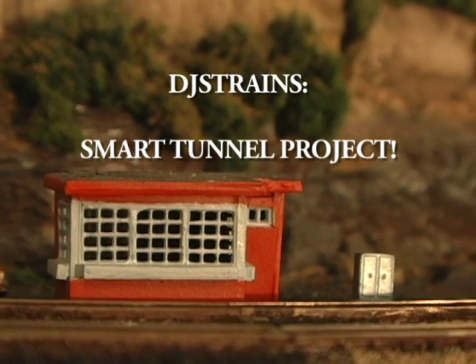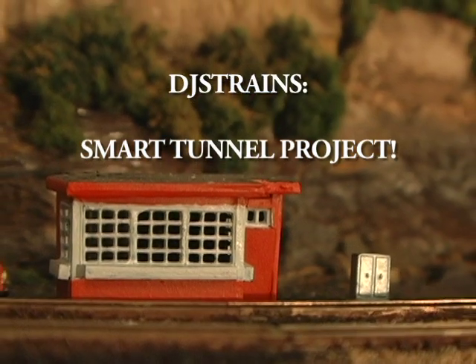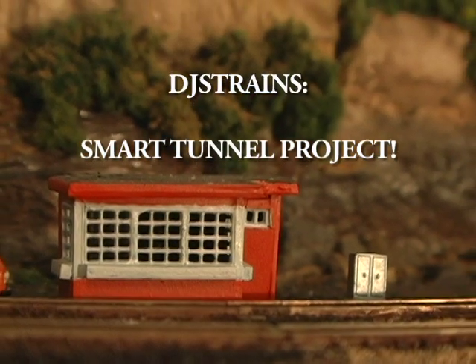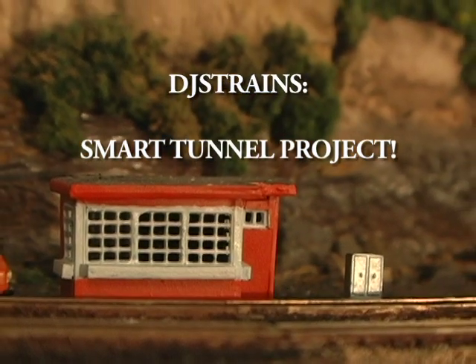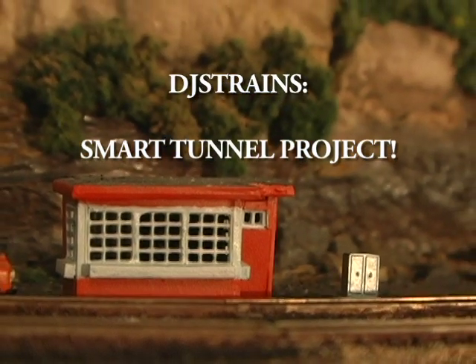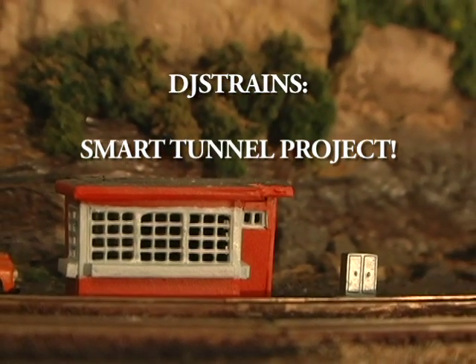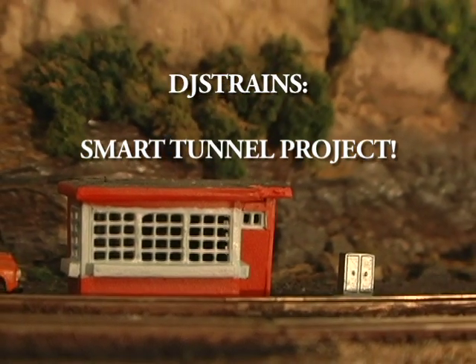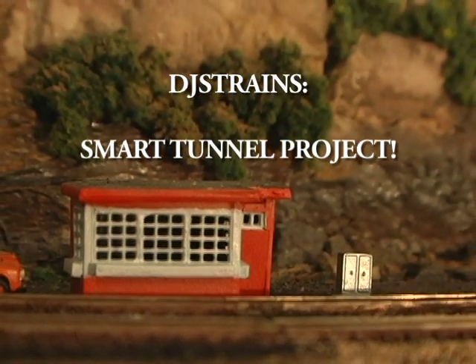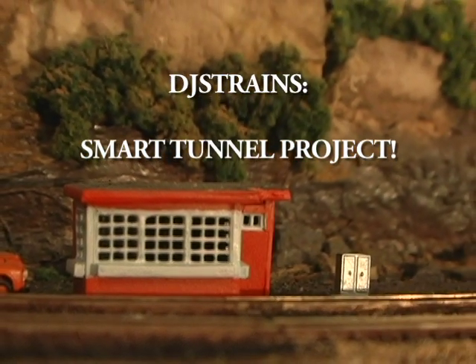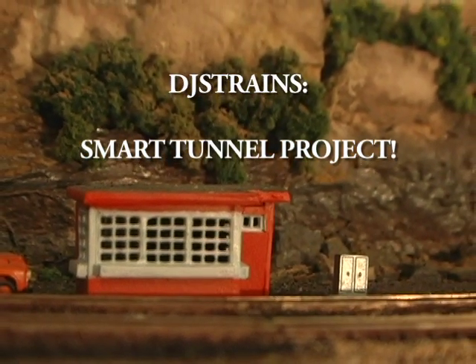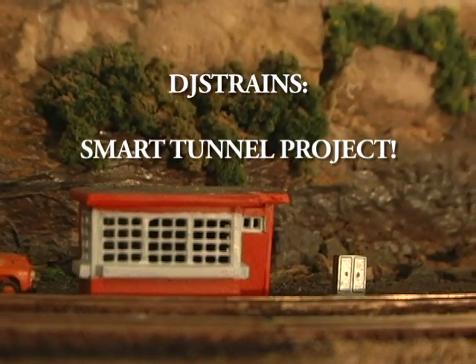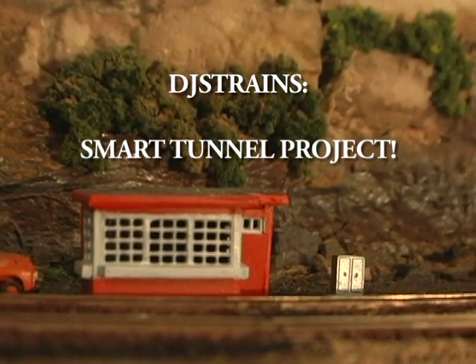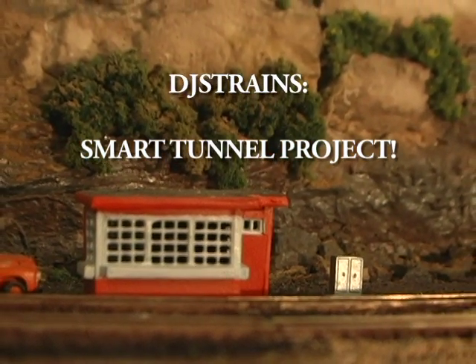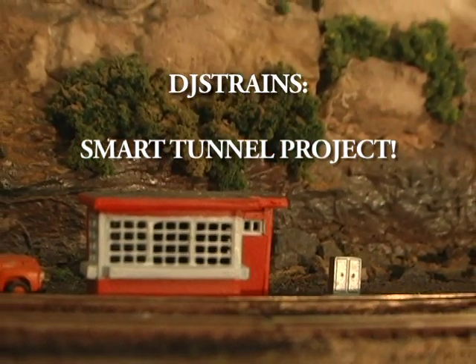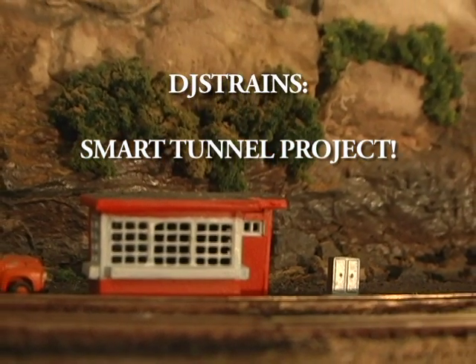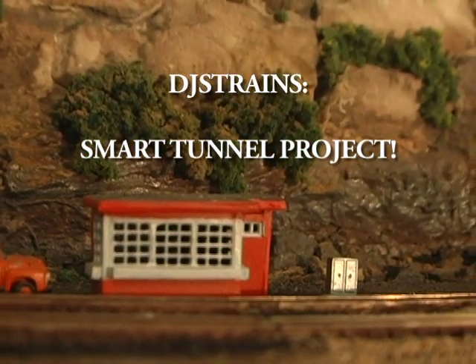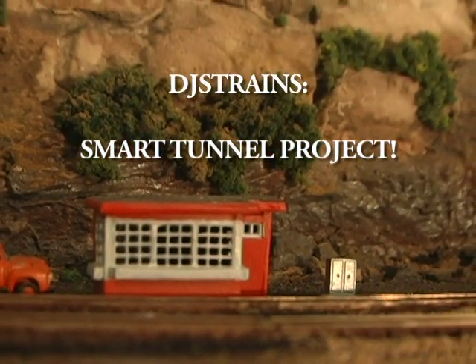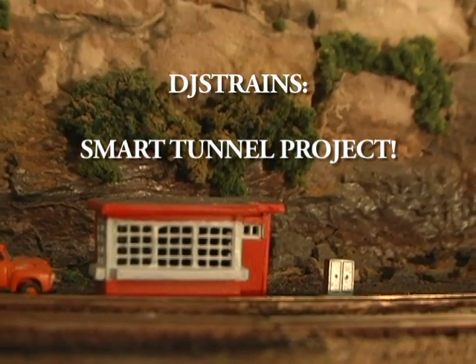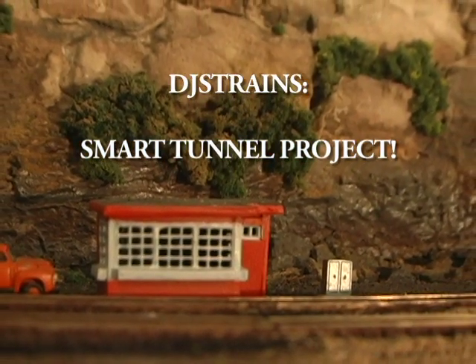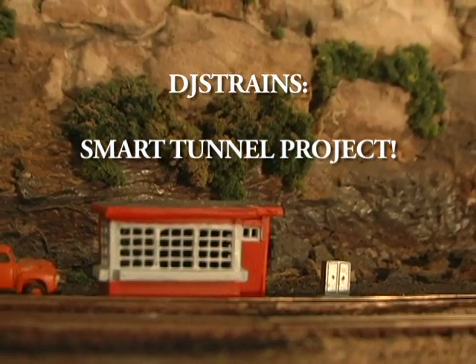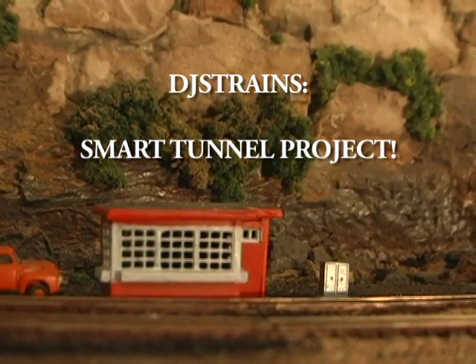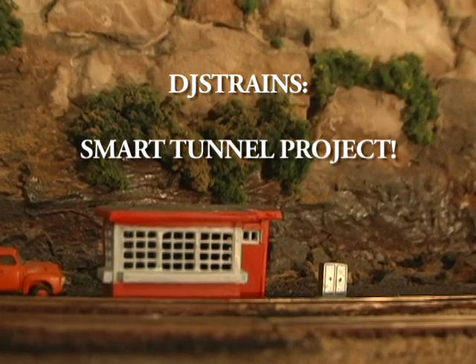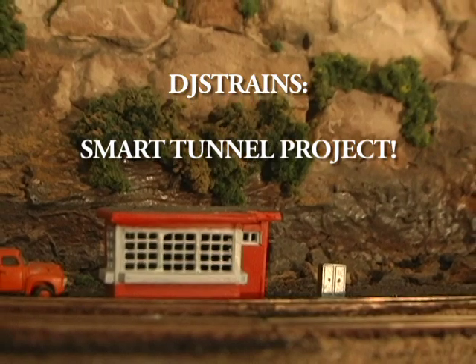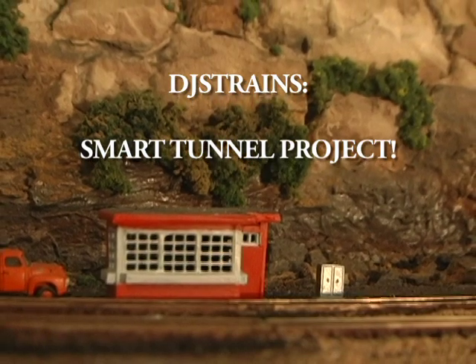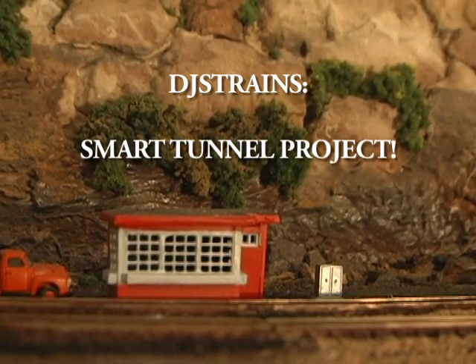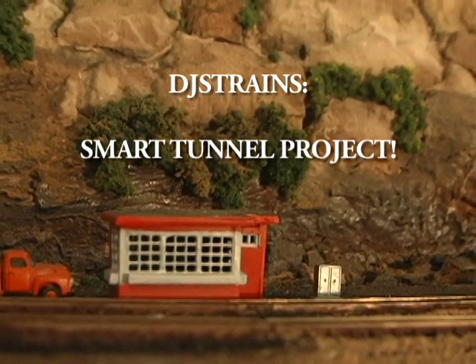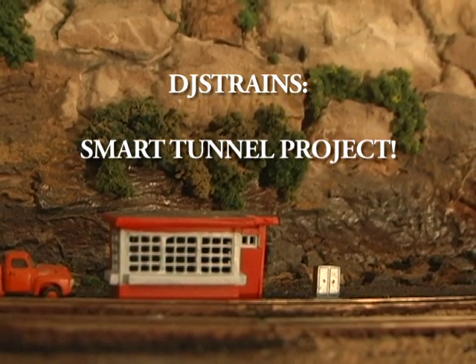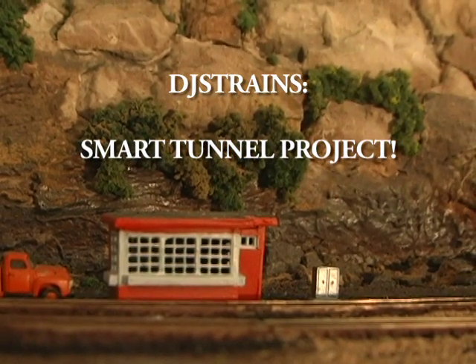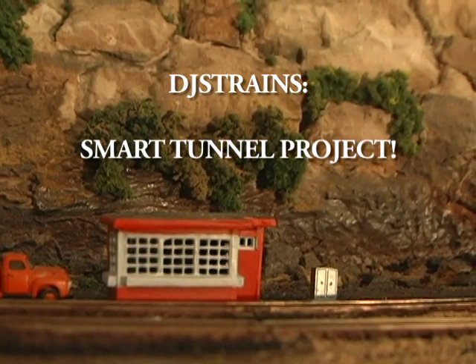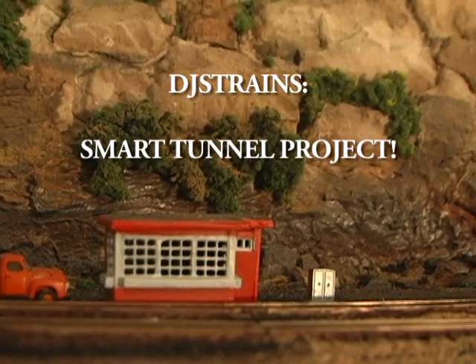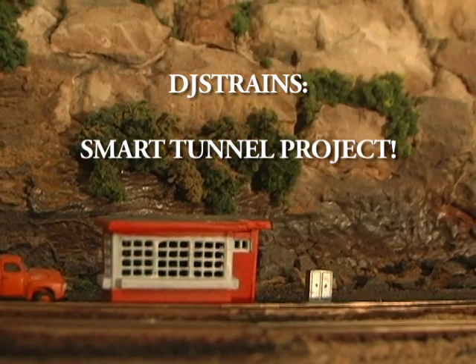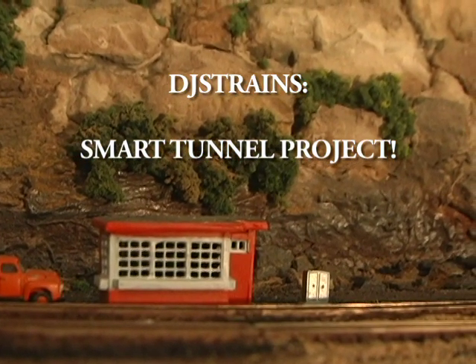Hey, this is DJ from DJ's Trains. In my last video, I showed you how we made this hill and how we made the rocks the right color.